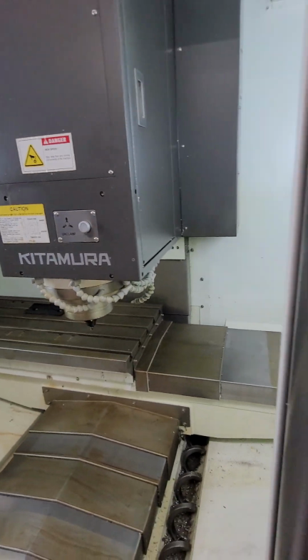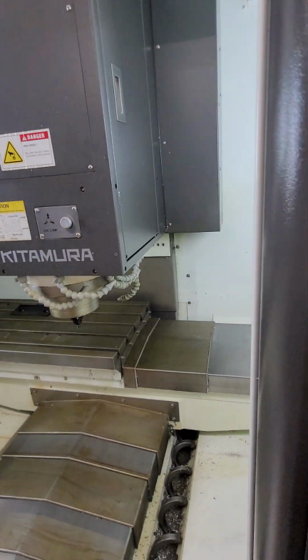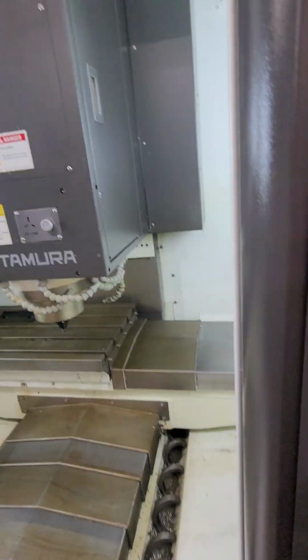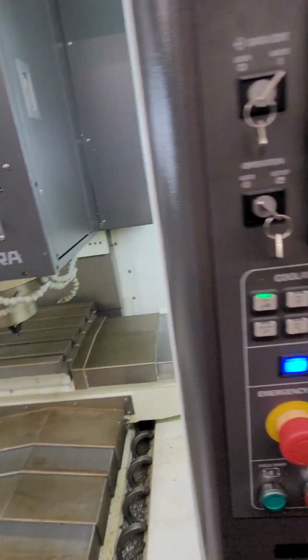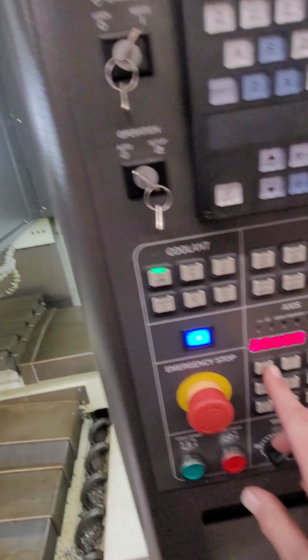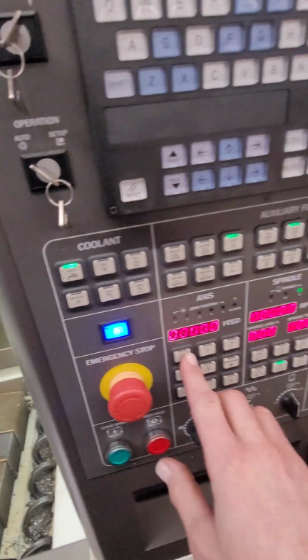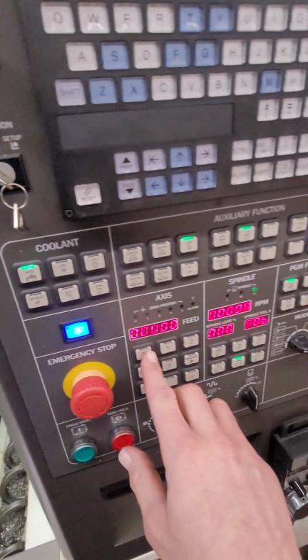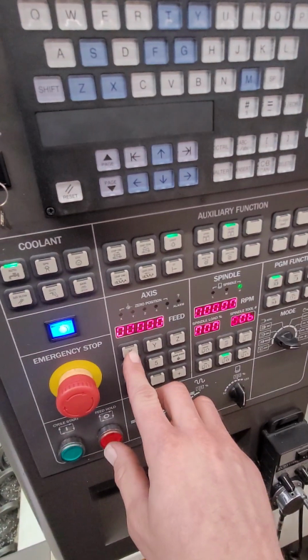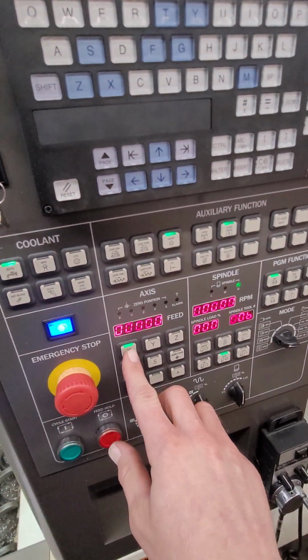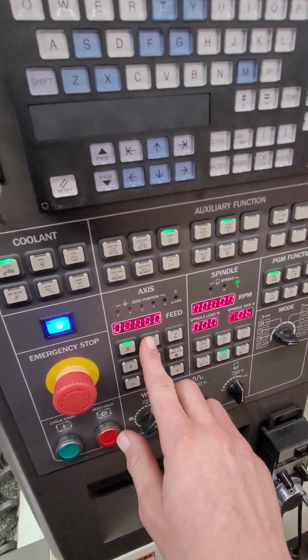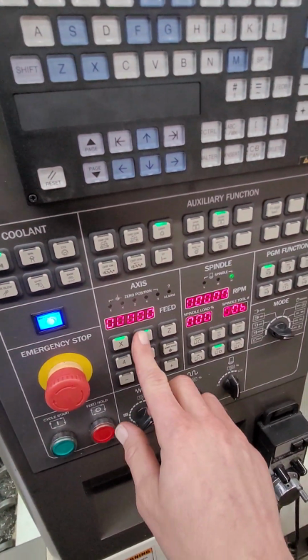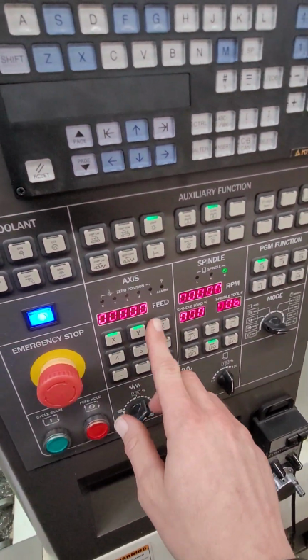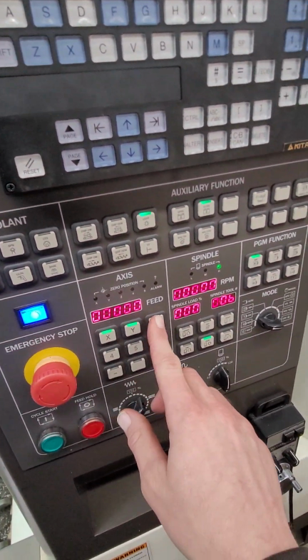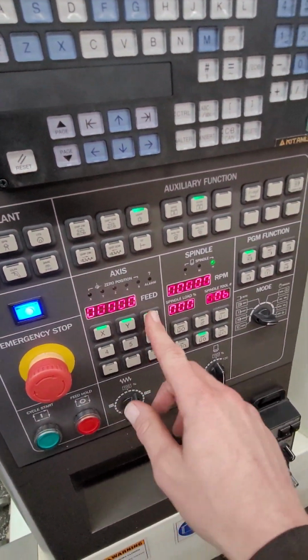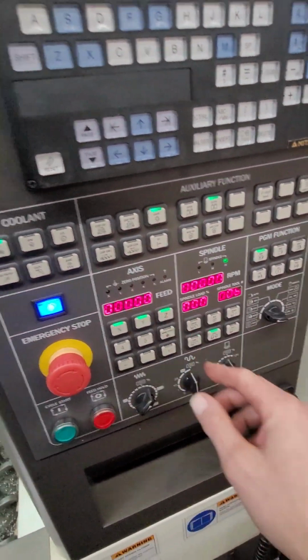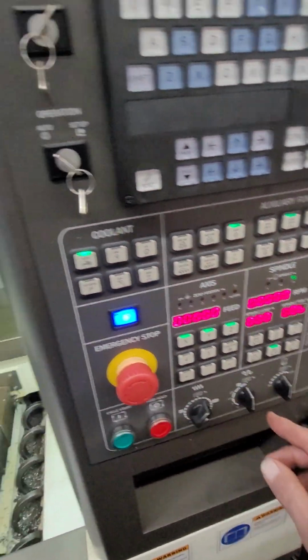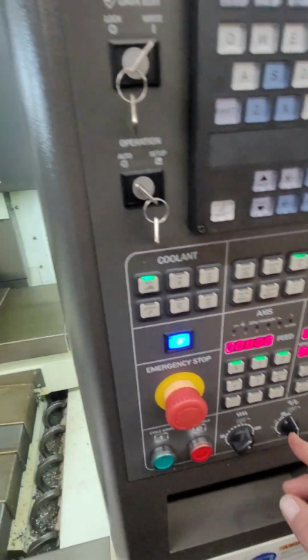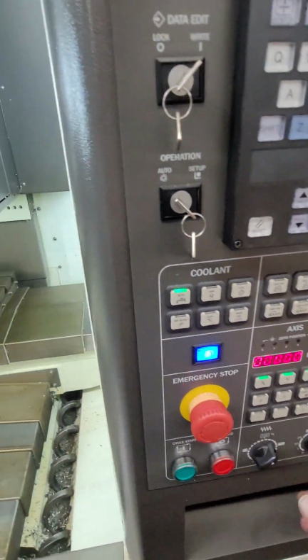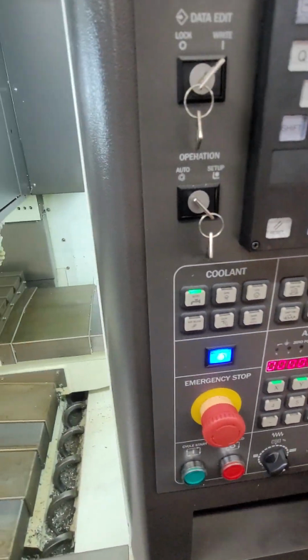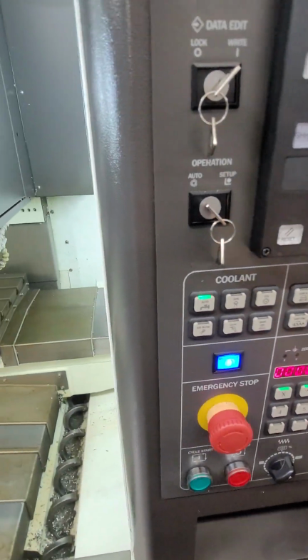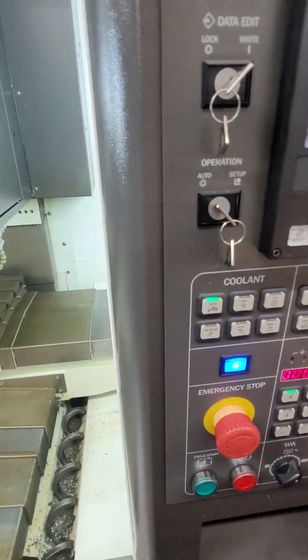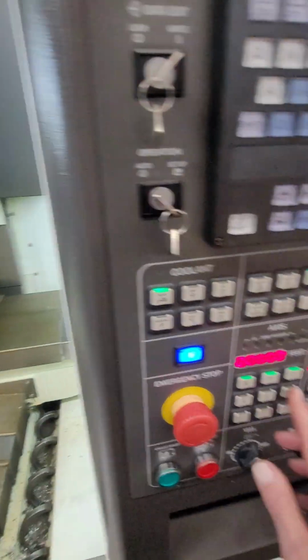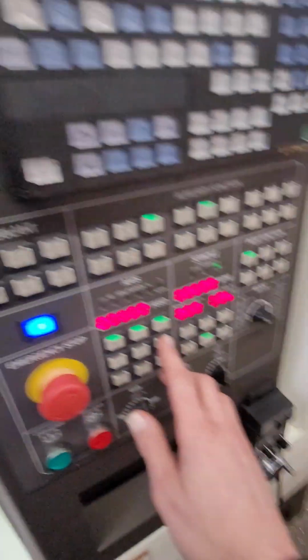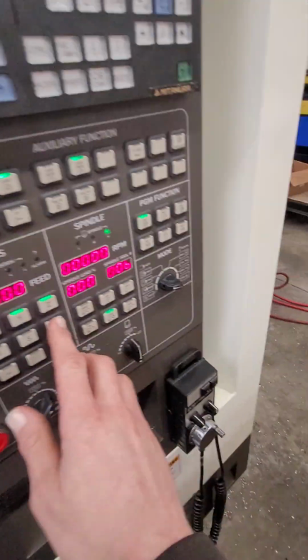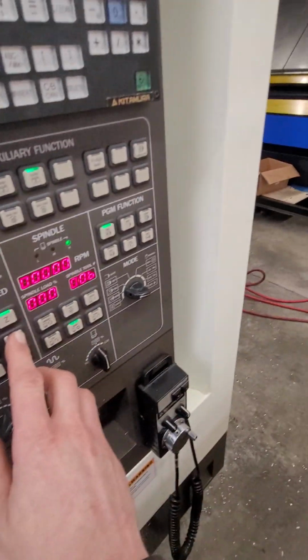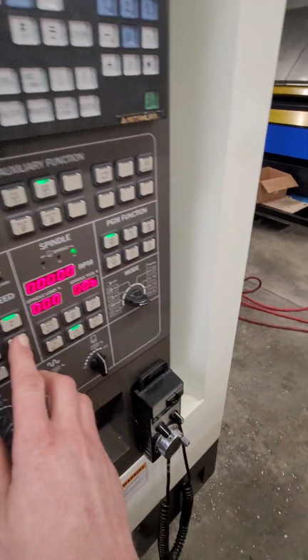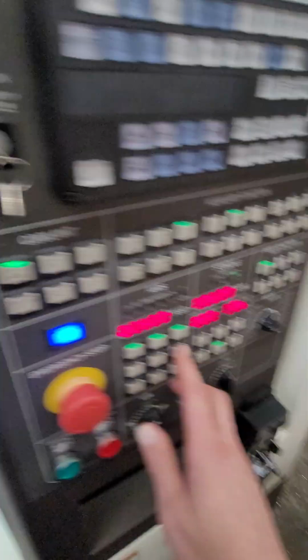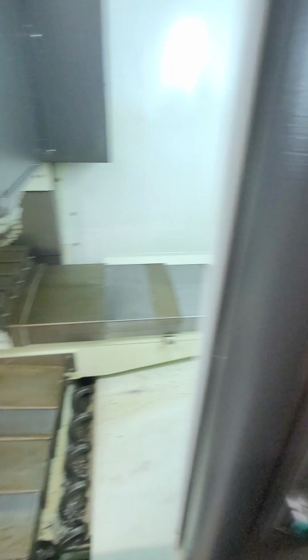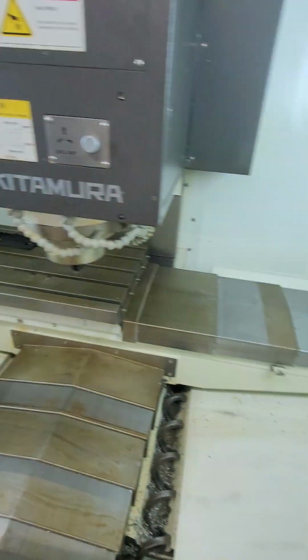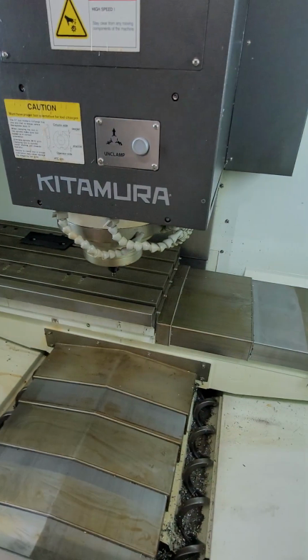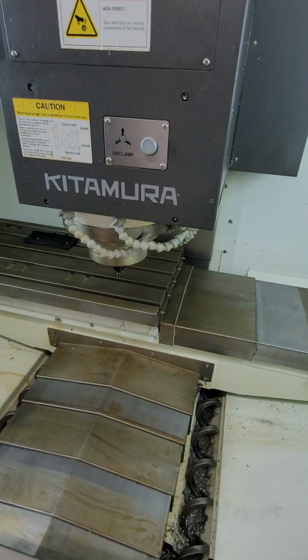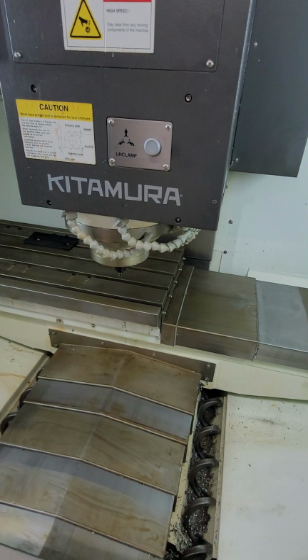I'm going to show you that the axes are all quiet. I'm going to go ahead and zero return it.